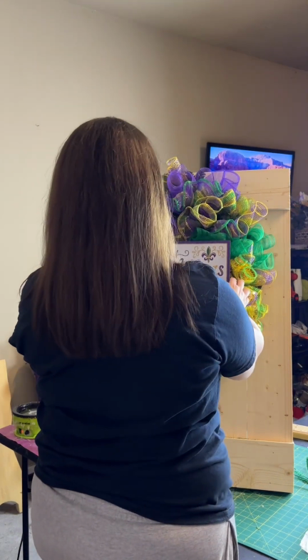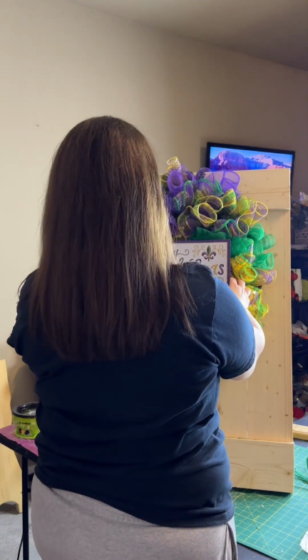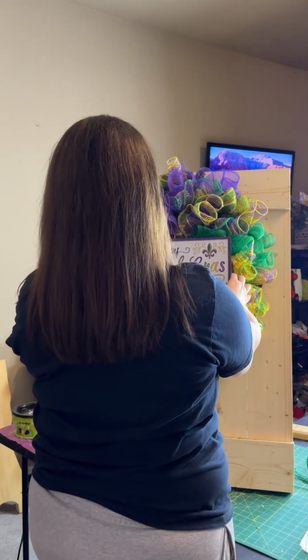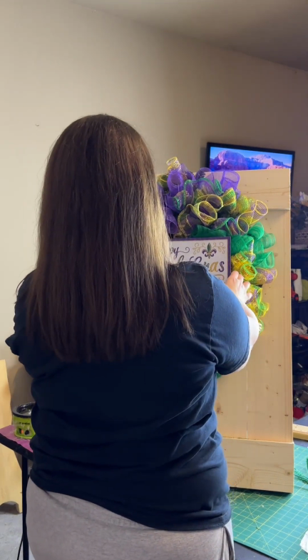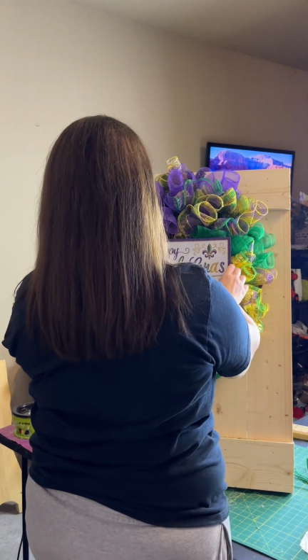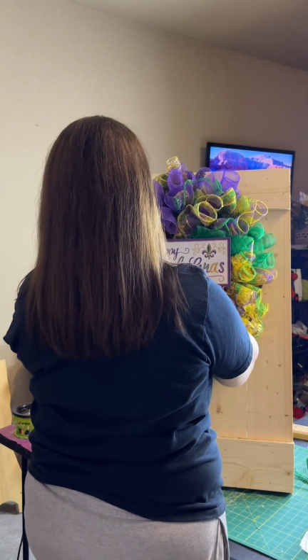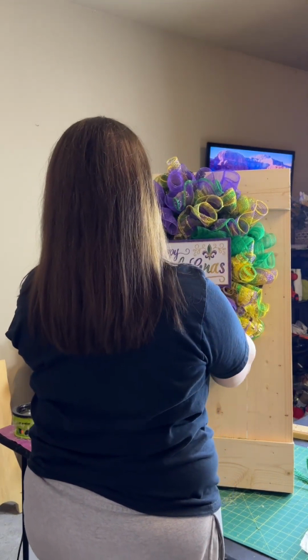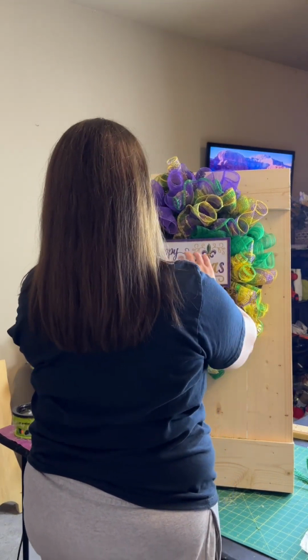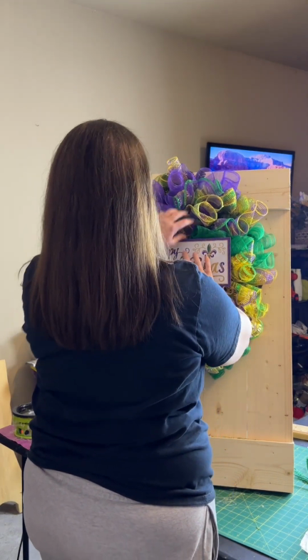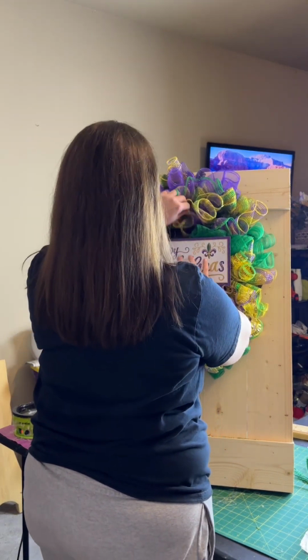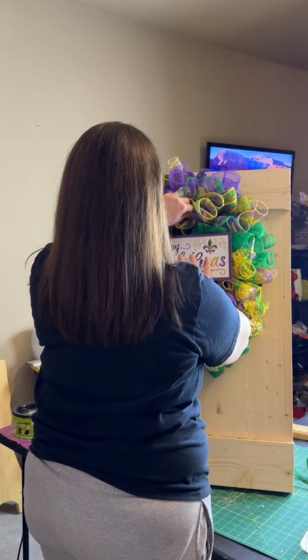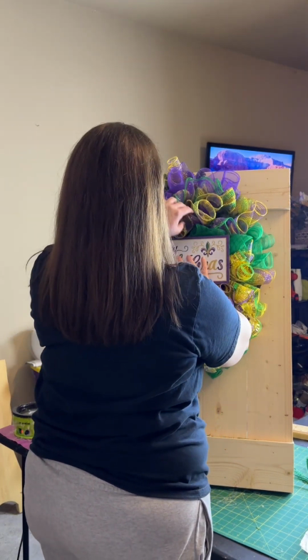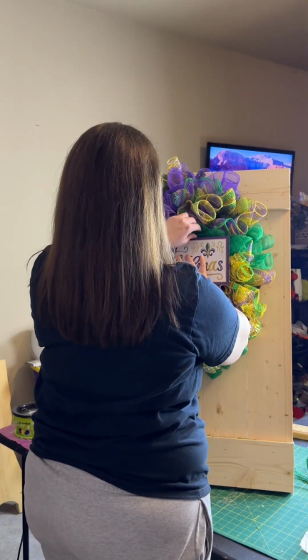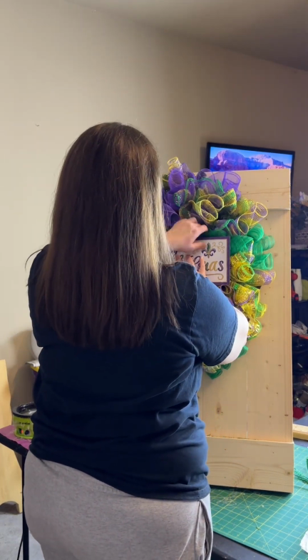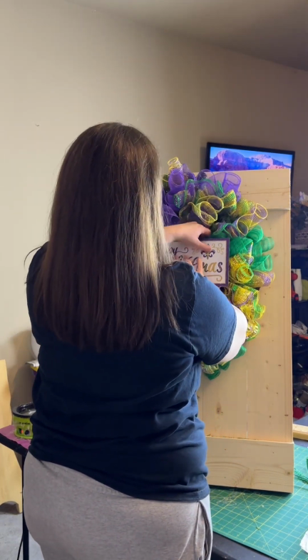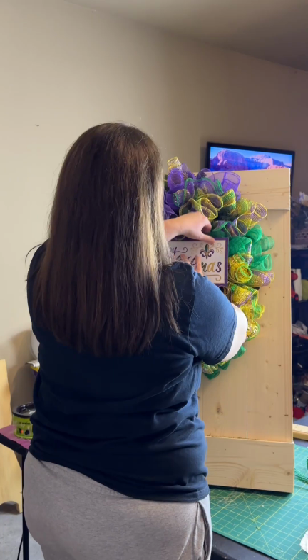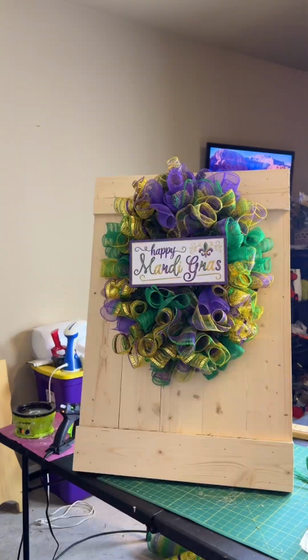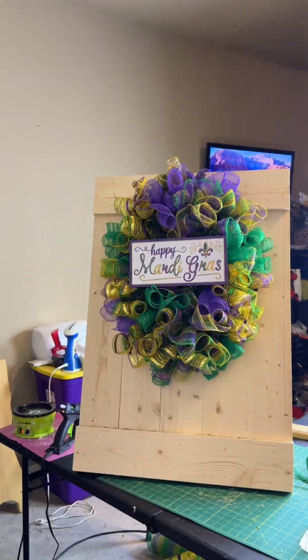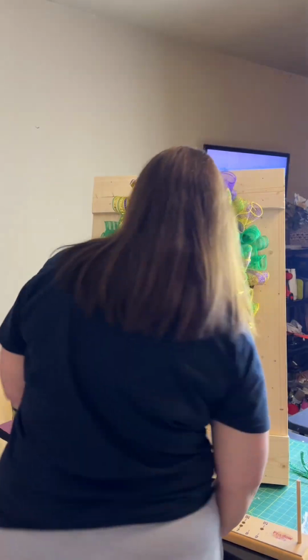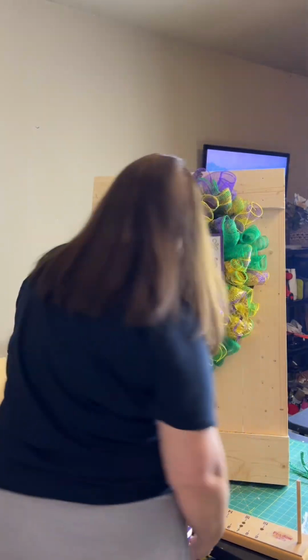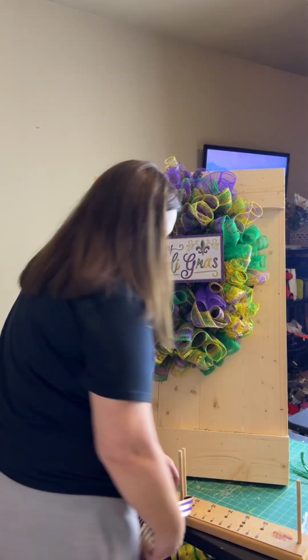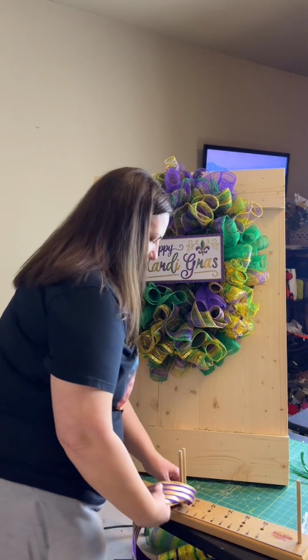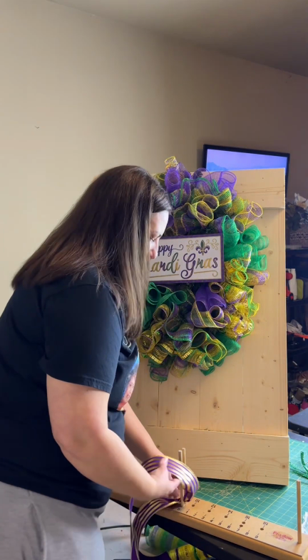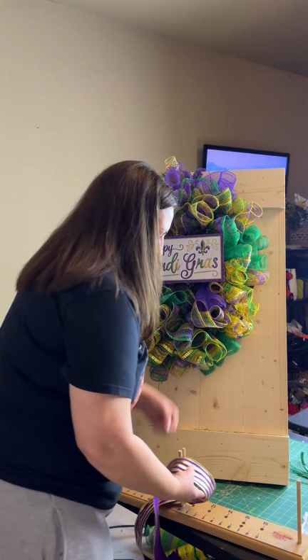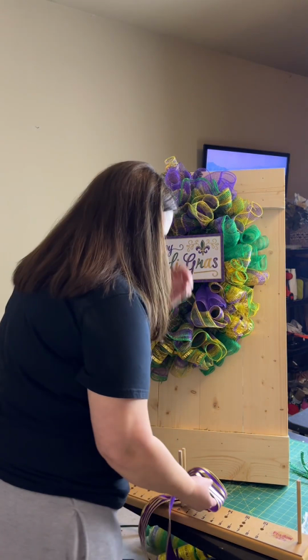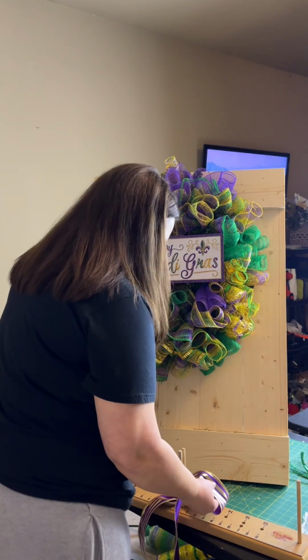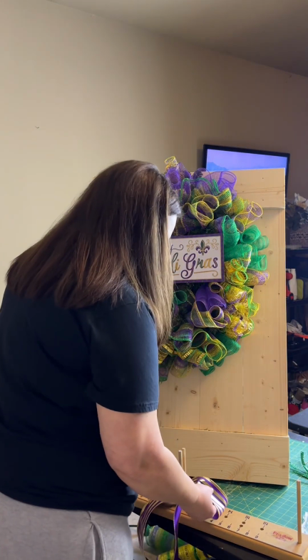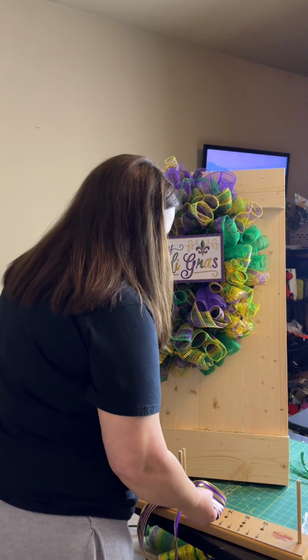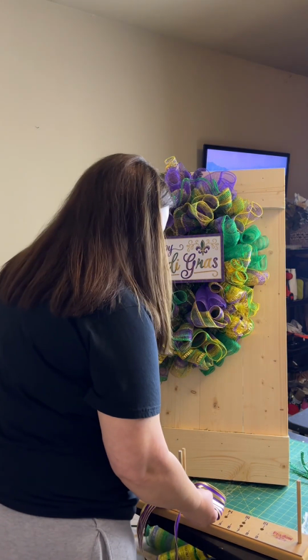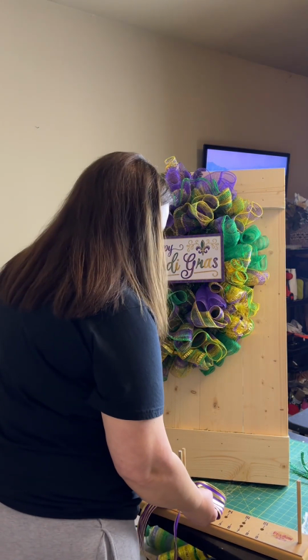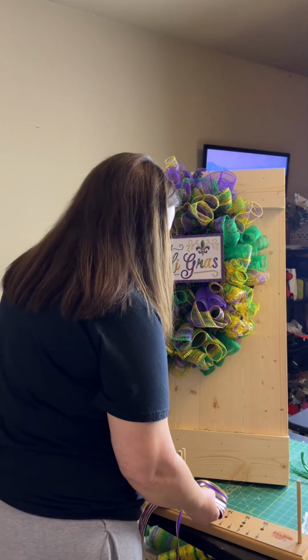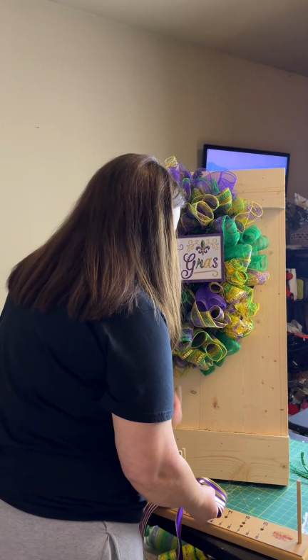How cute is that? Next up, we're gonna make our bow.